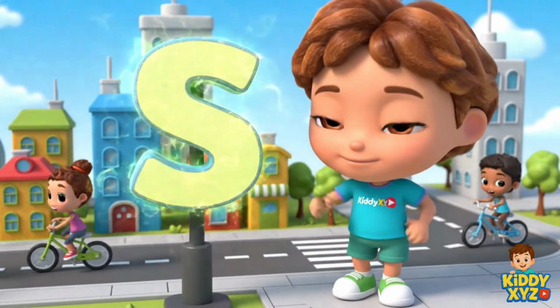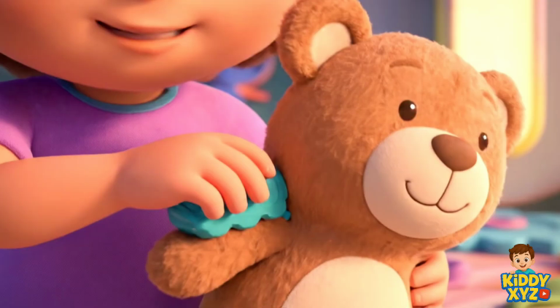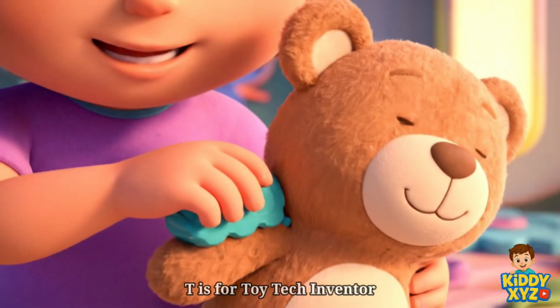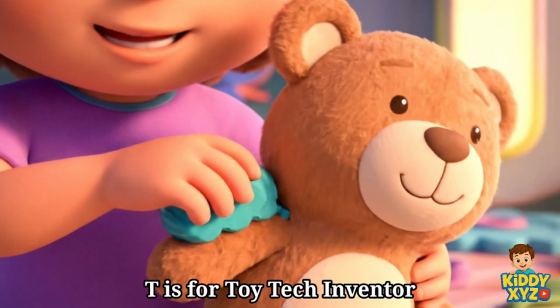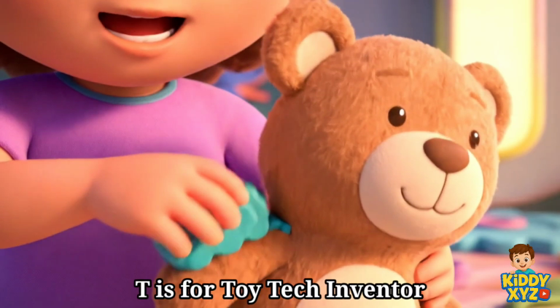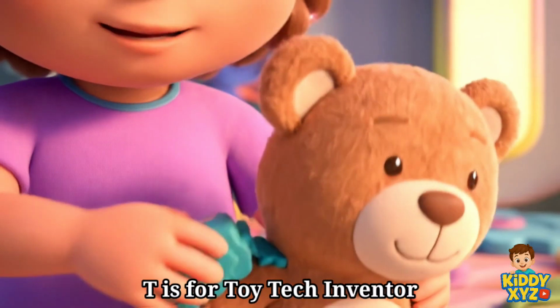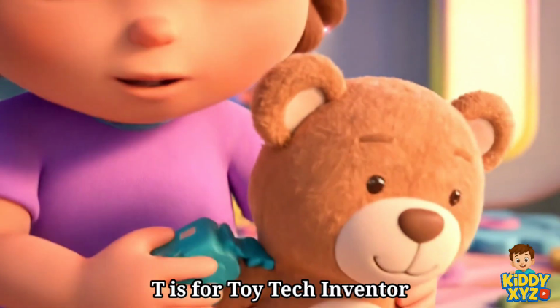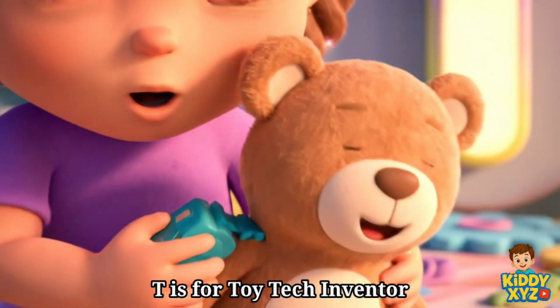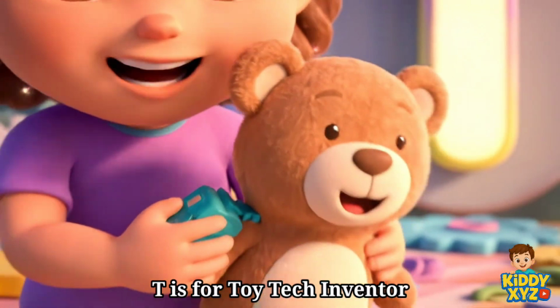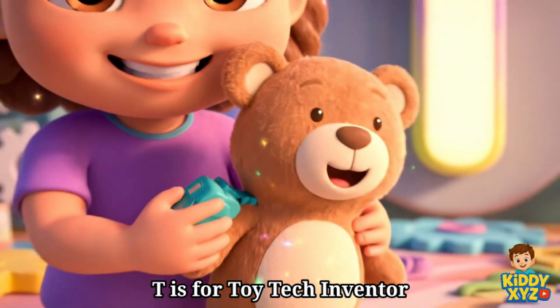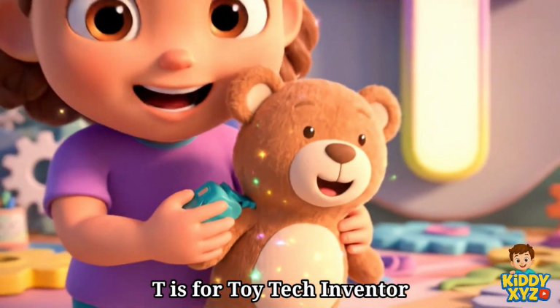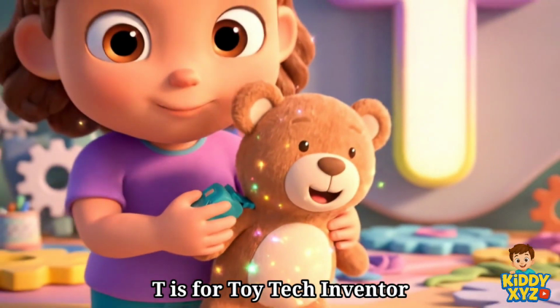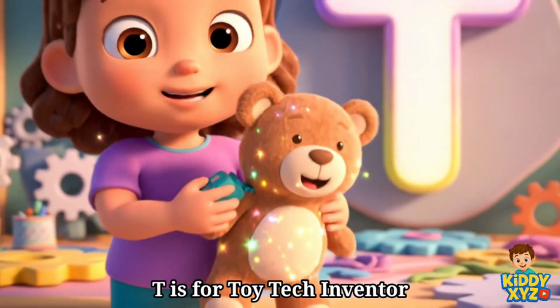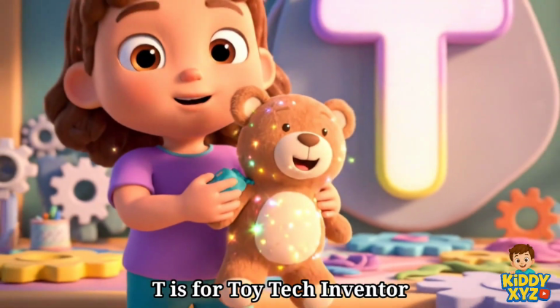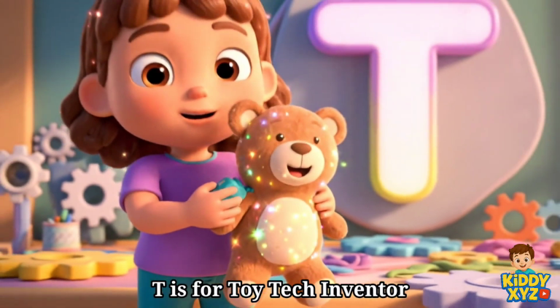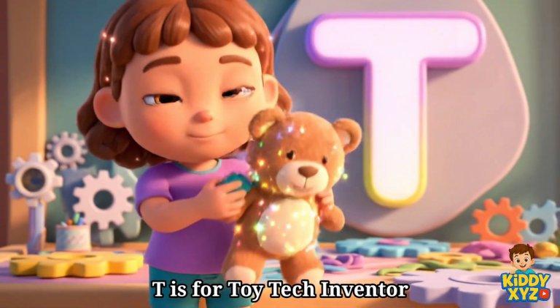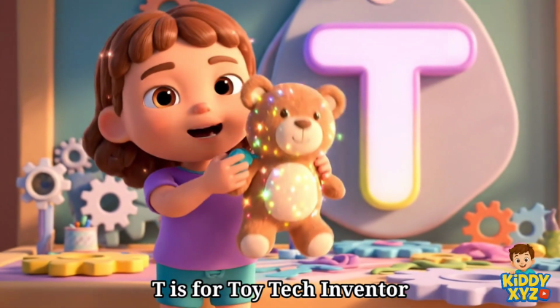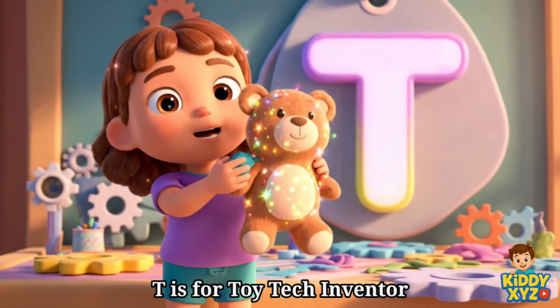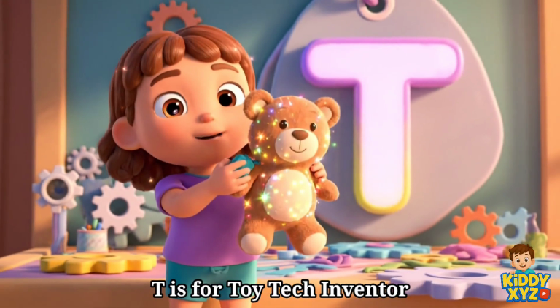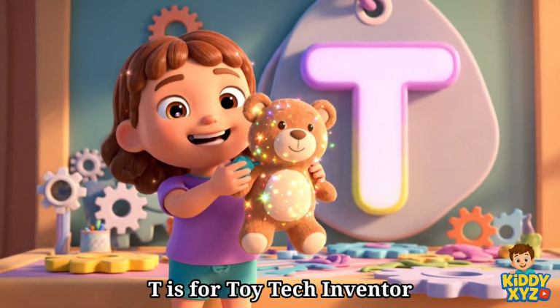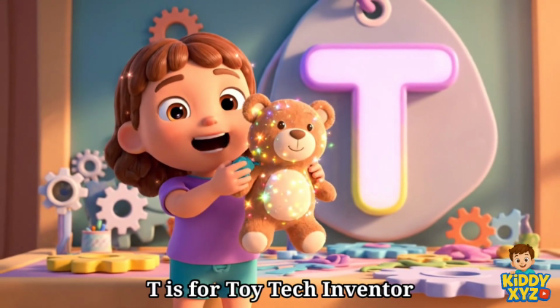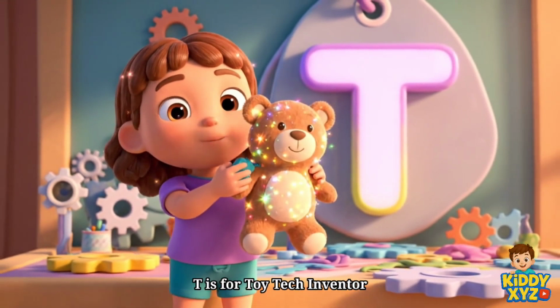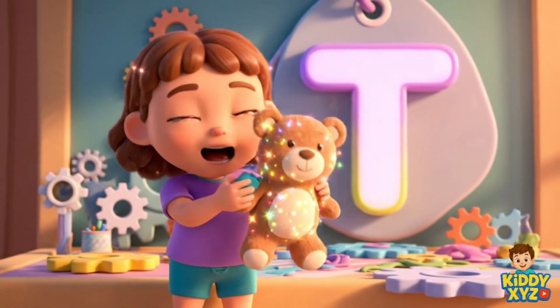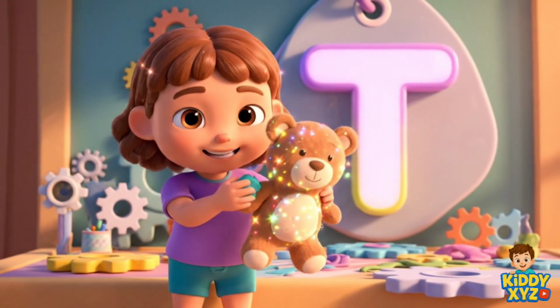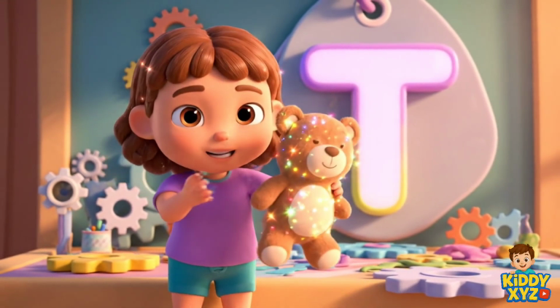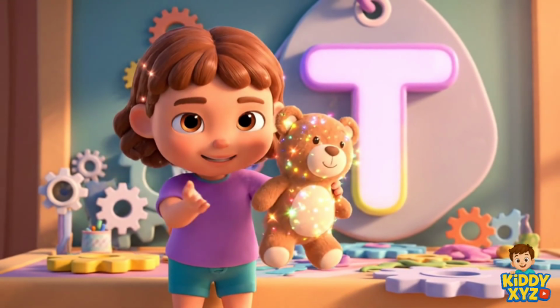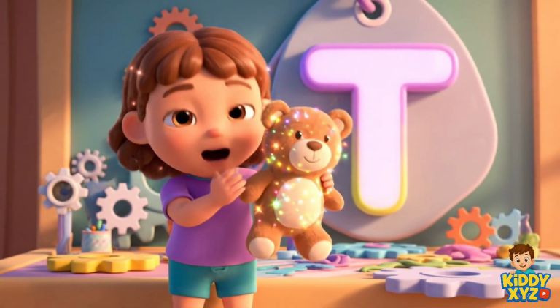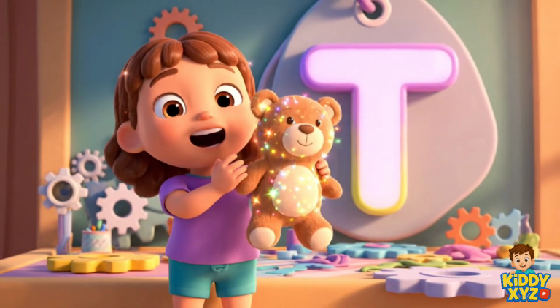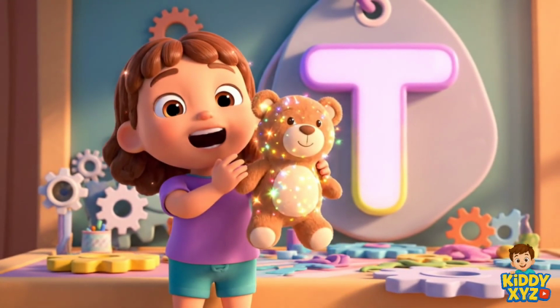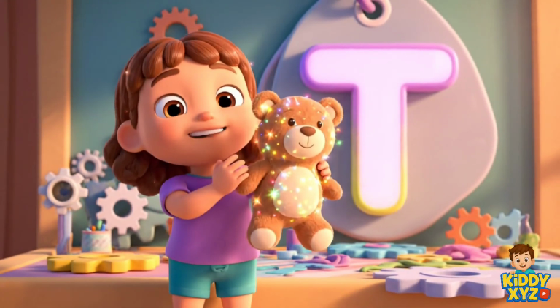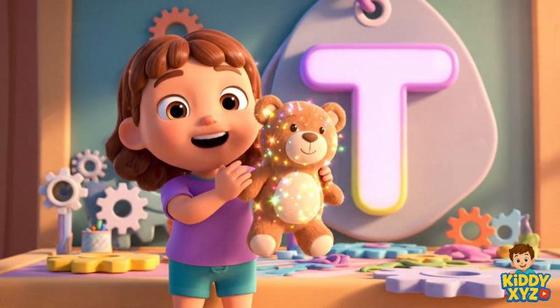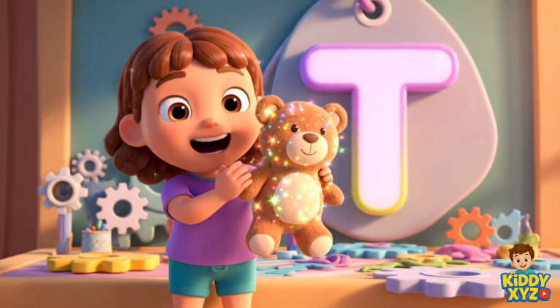T is for Toy Tech Inventor. Making playtime extra smart and fun.